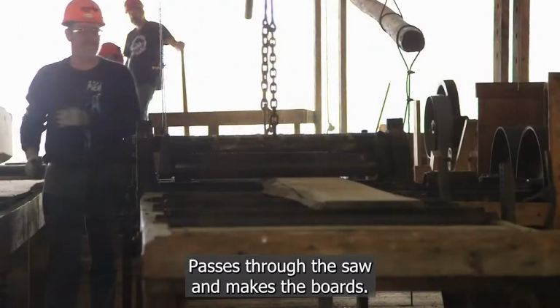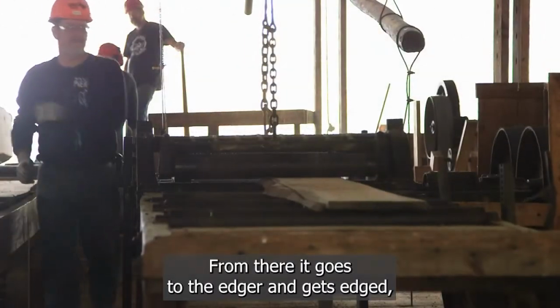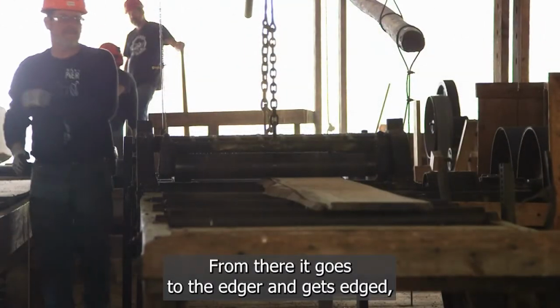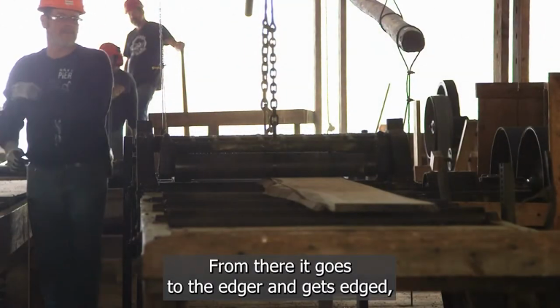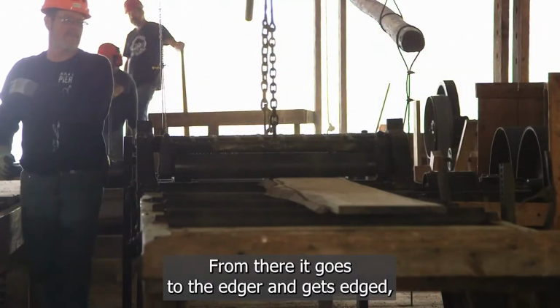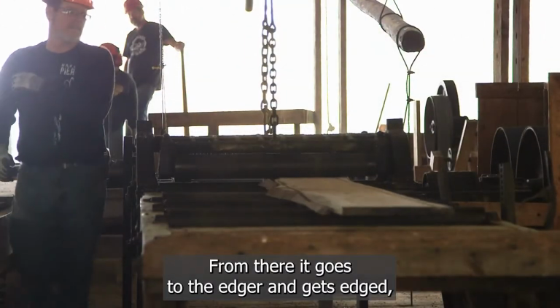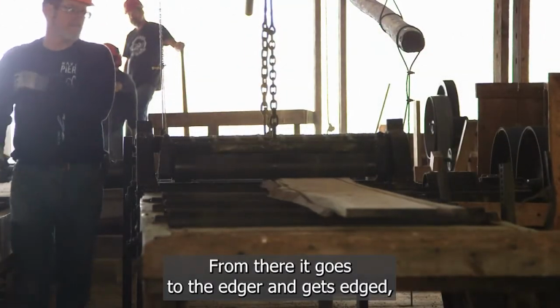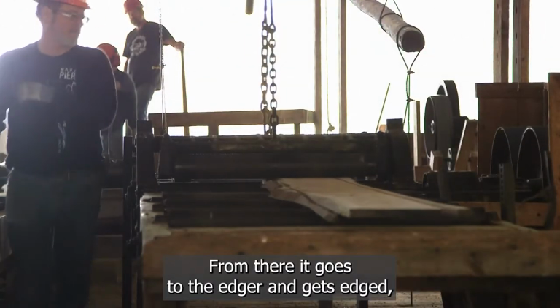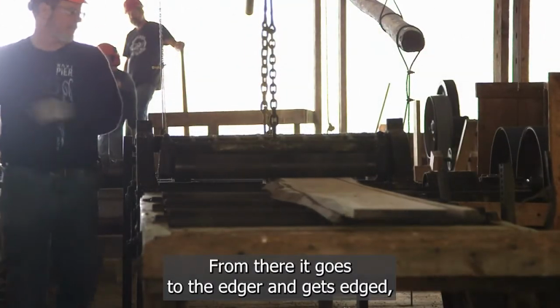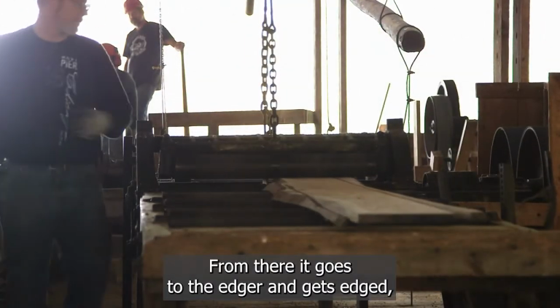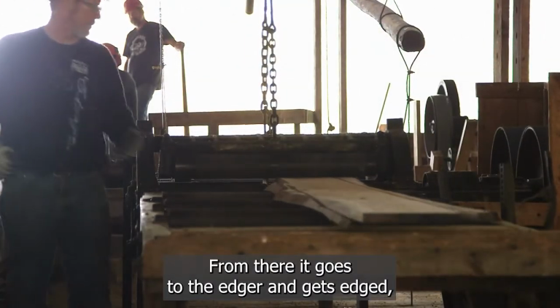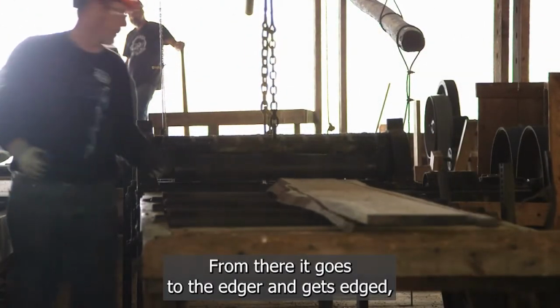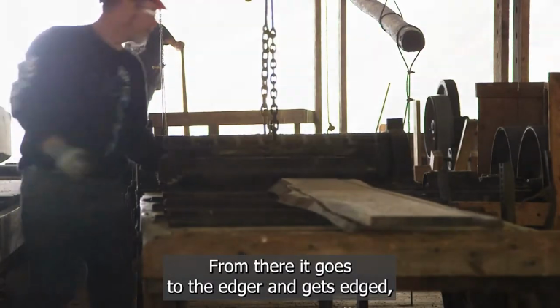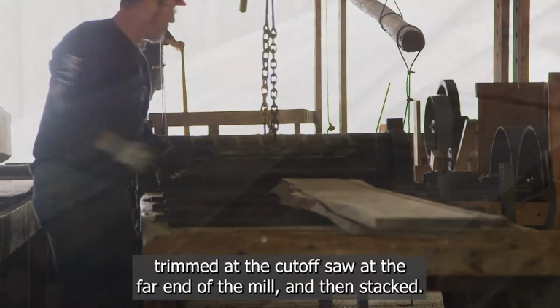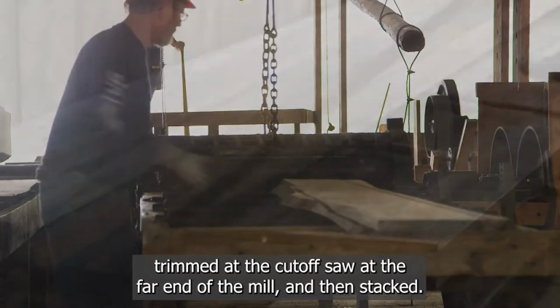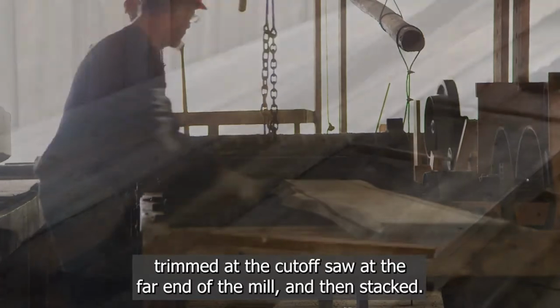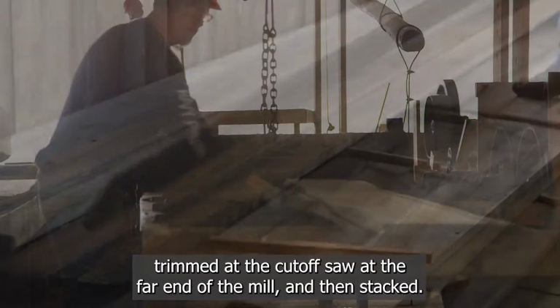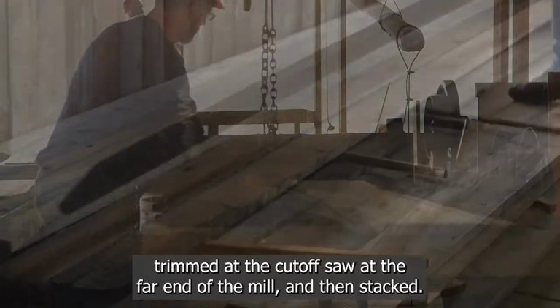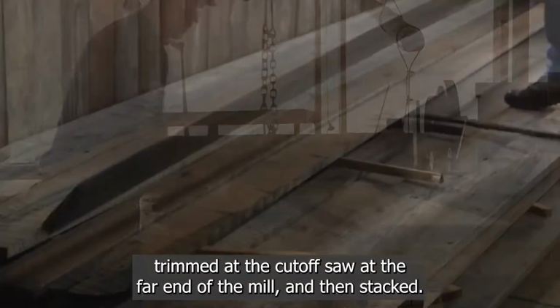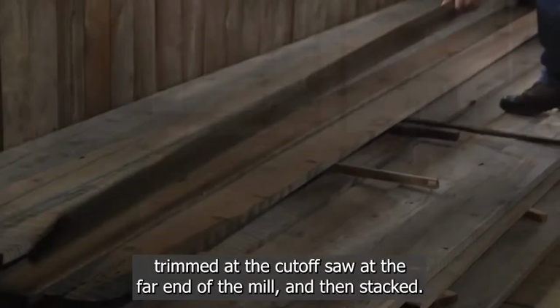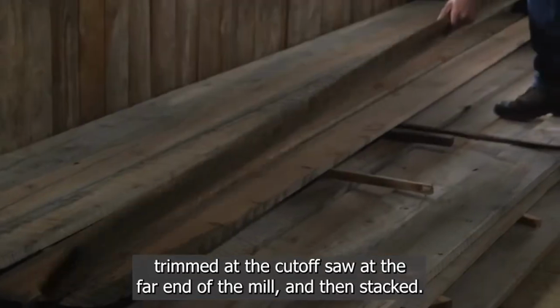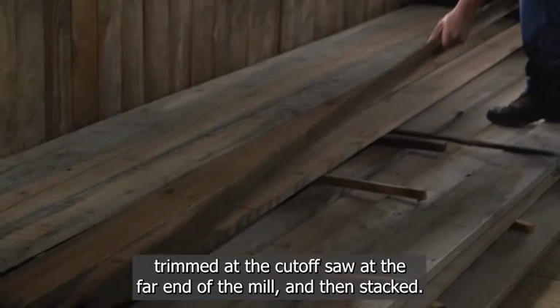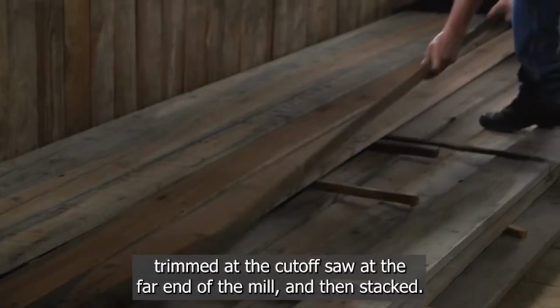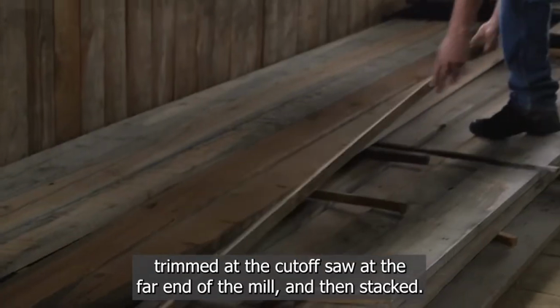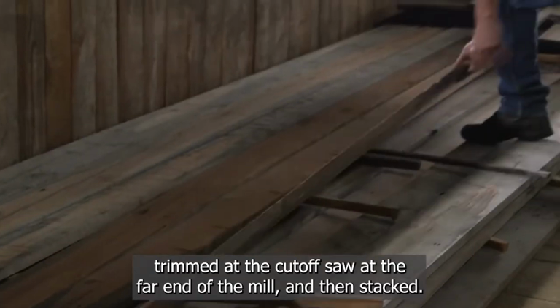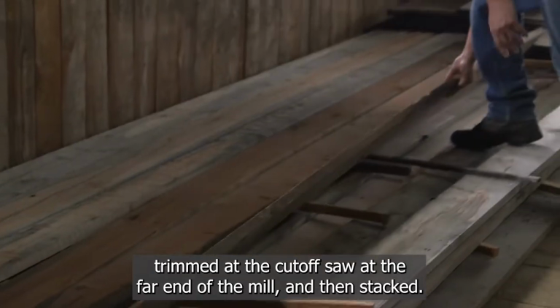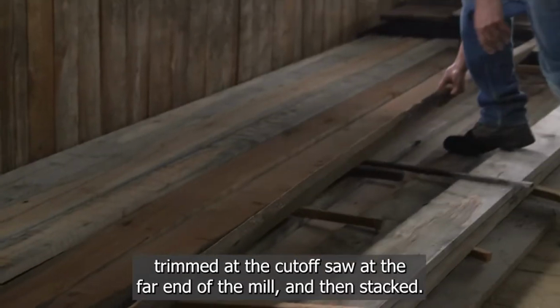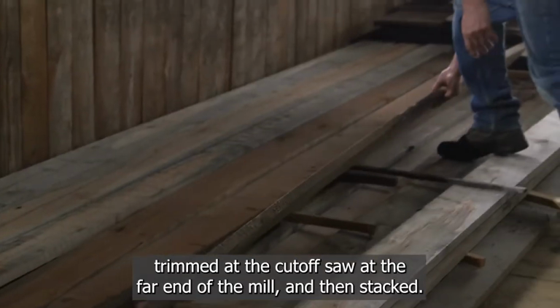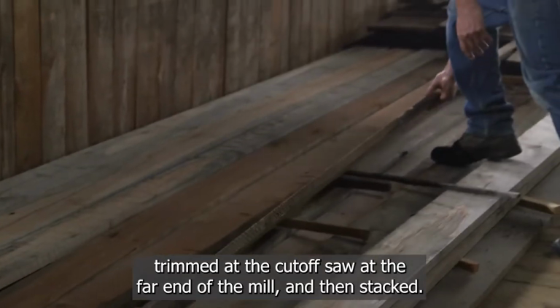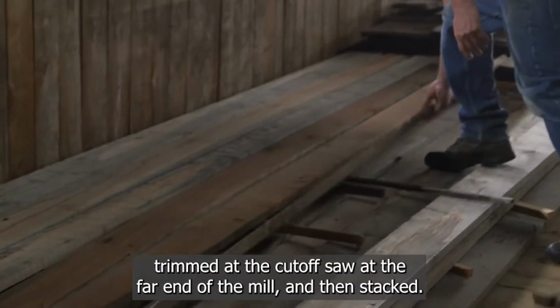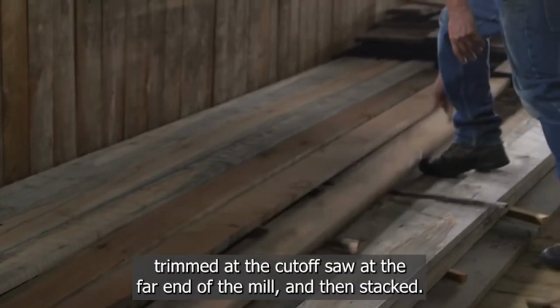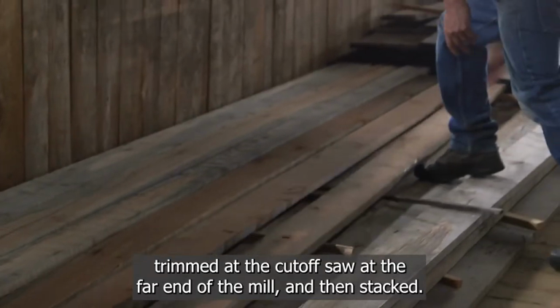From there it goes to the edger, and gets edged and trimmed at the cutoff saw at the far end of the mill and then stacked.